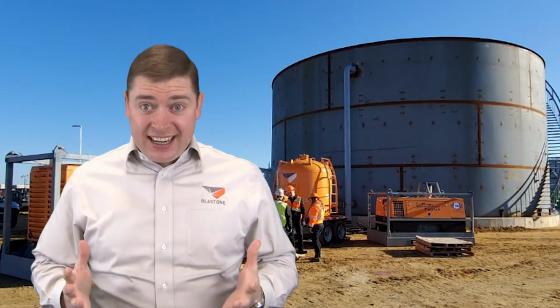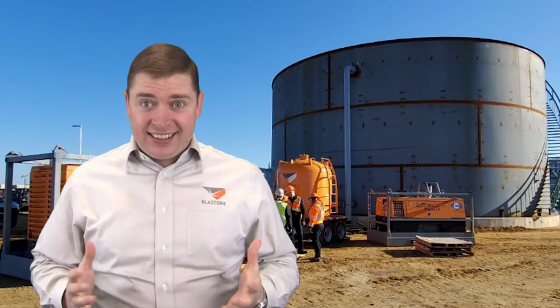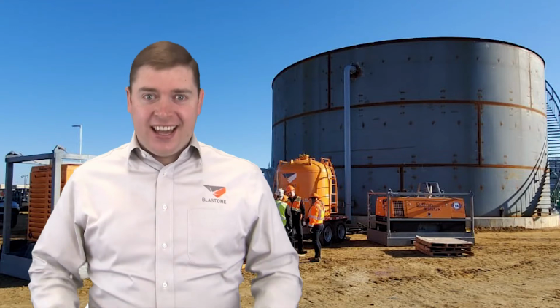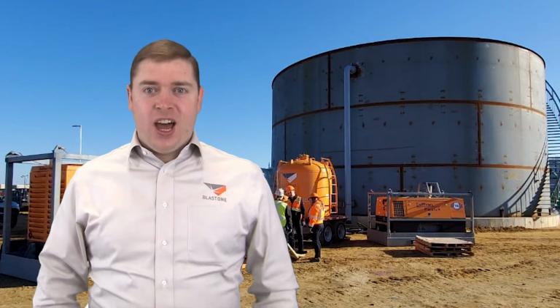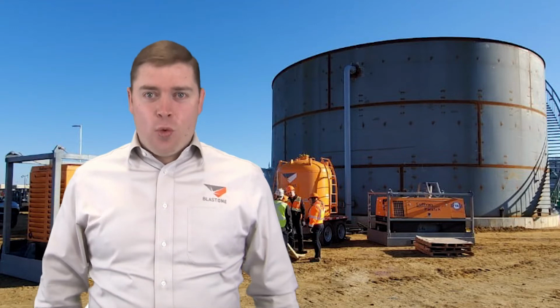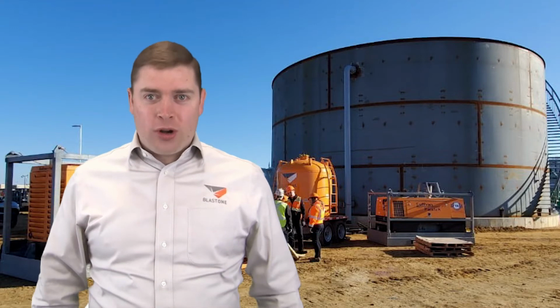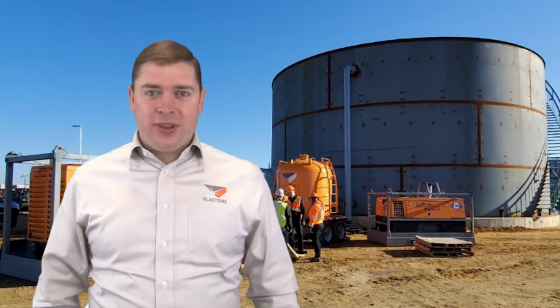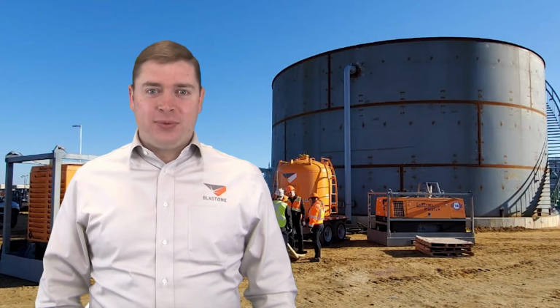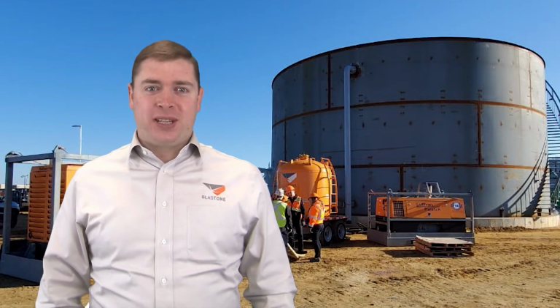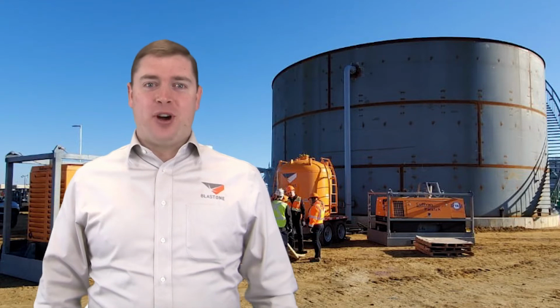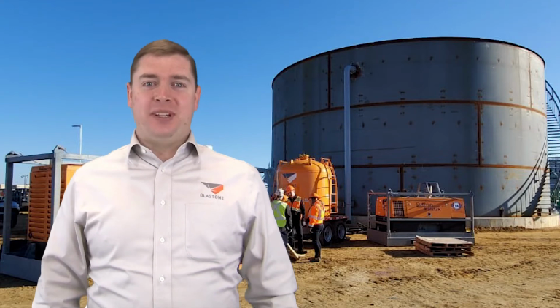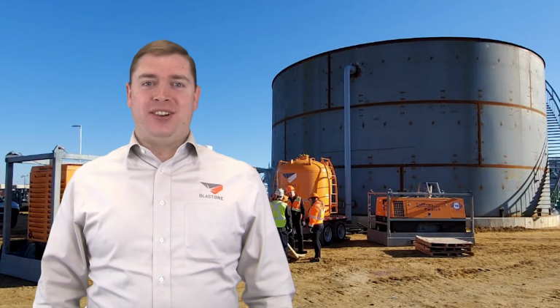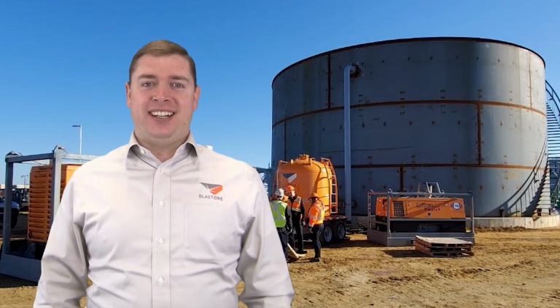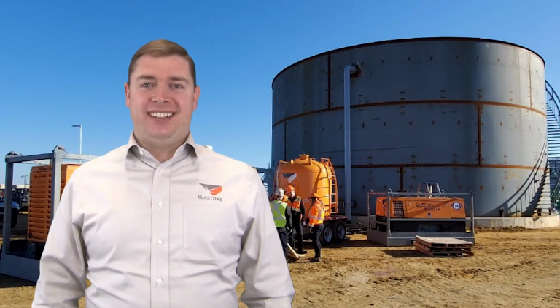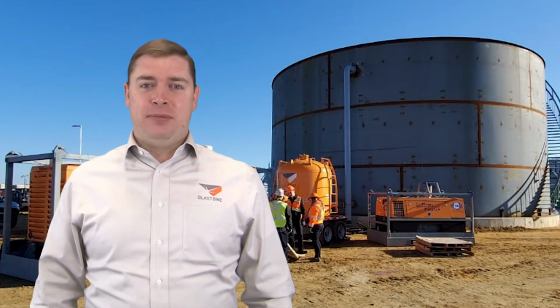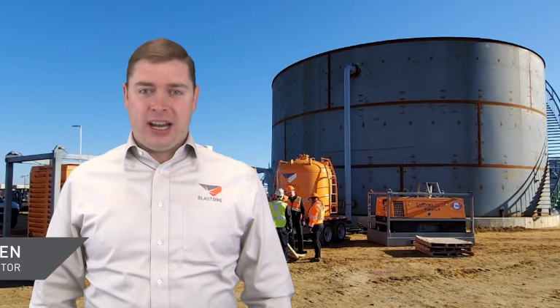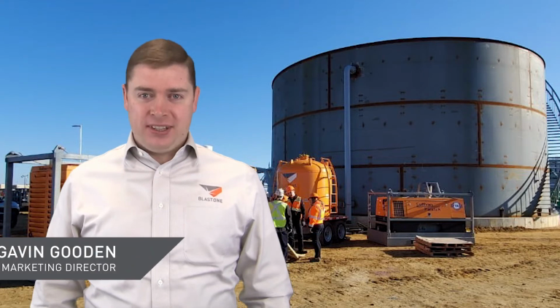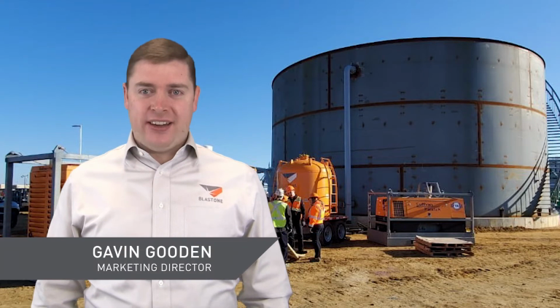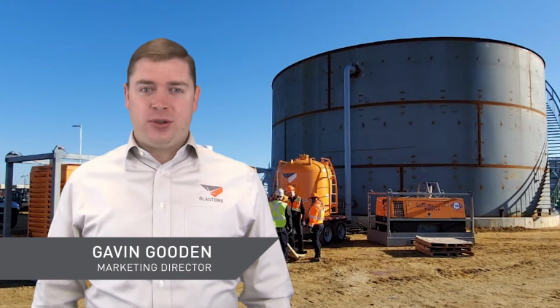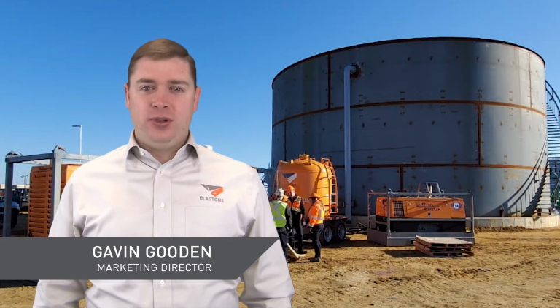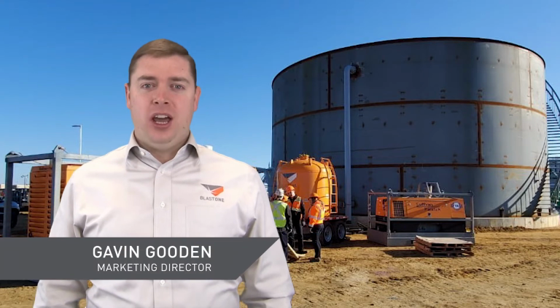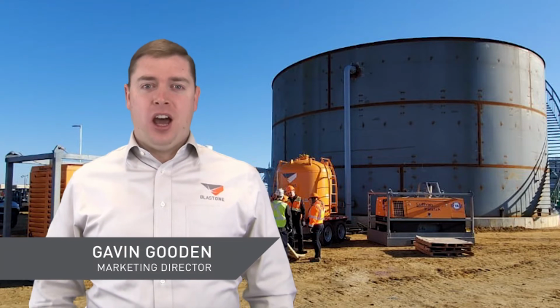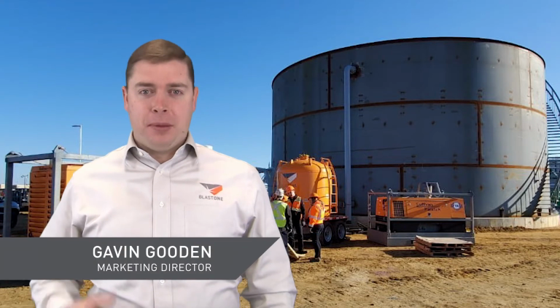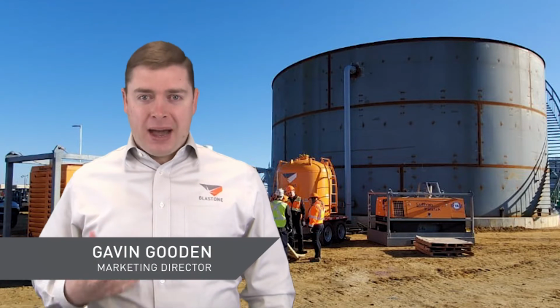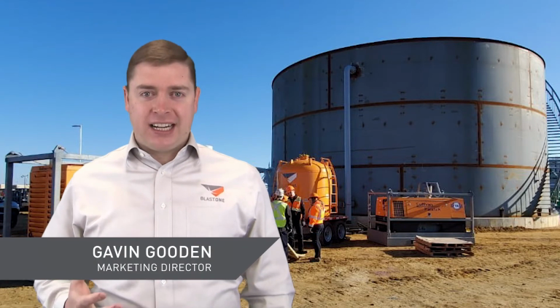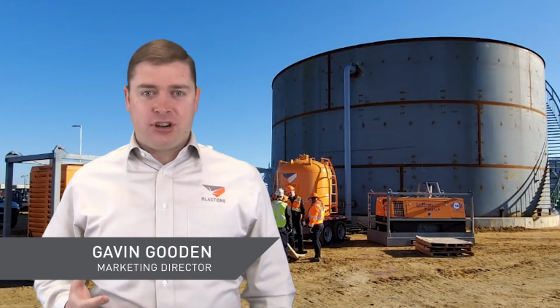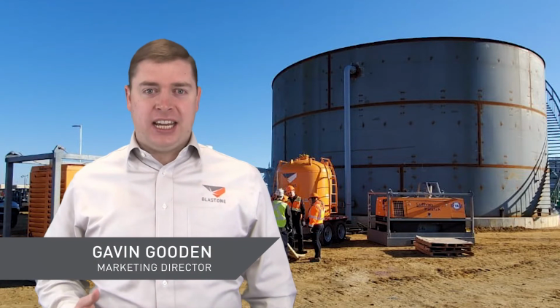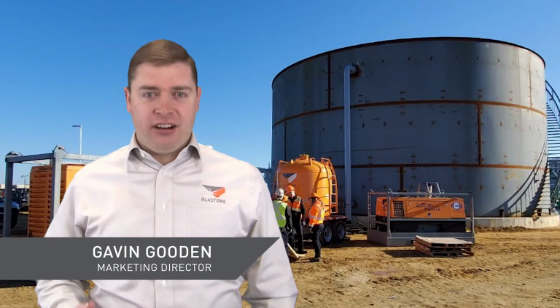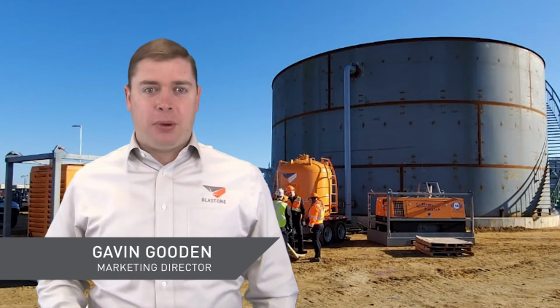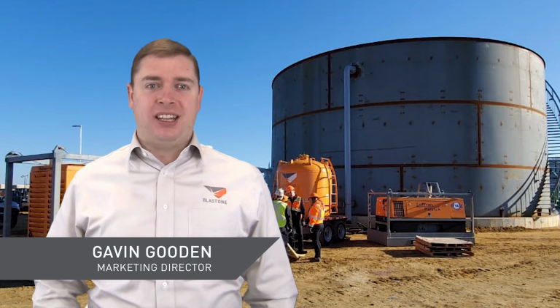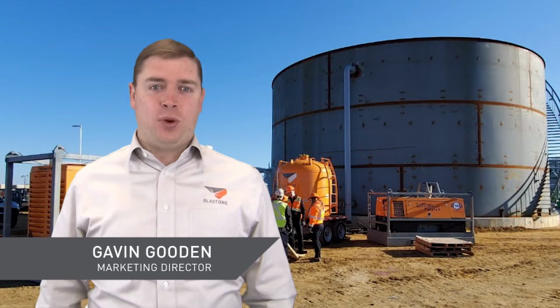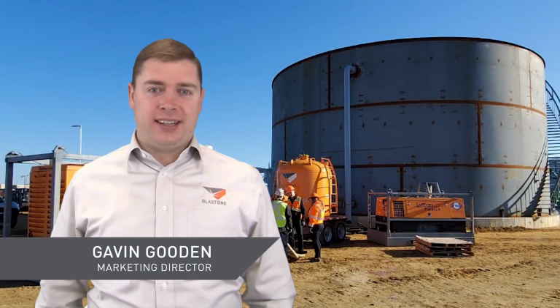Greetings and welcome to this week's Promed Insight. My name is Gavin Gooden and I'm the Marketing Director here at BlastOne.